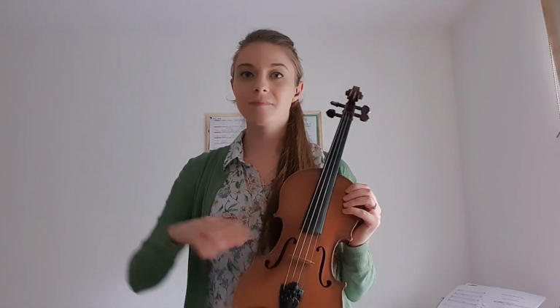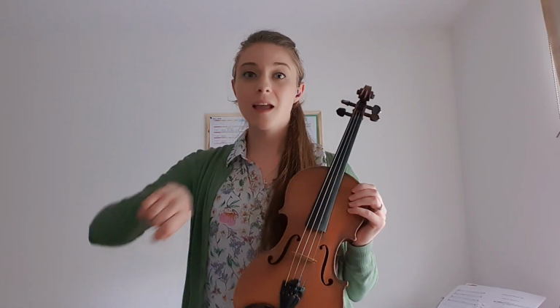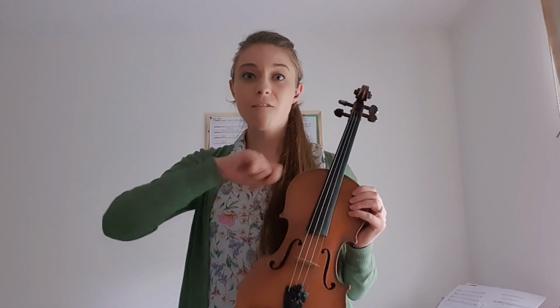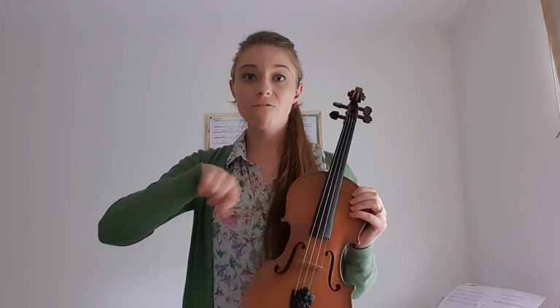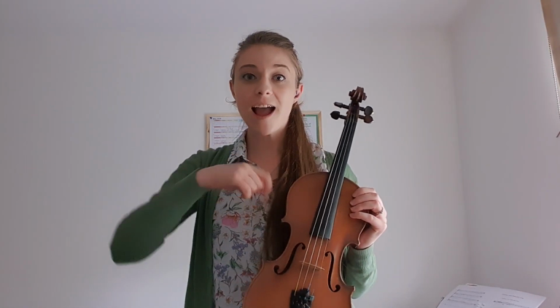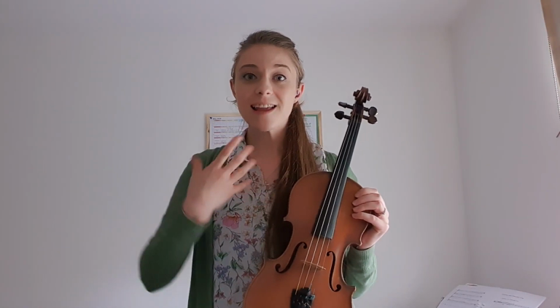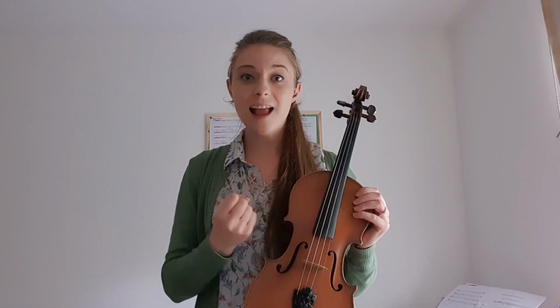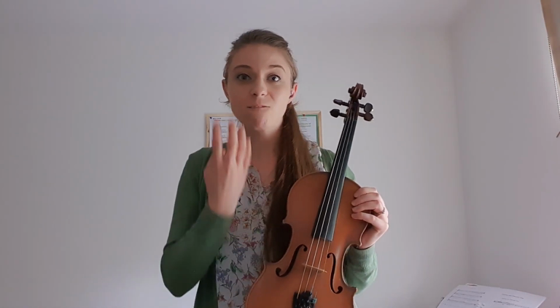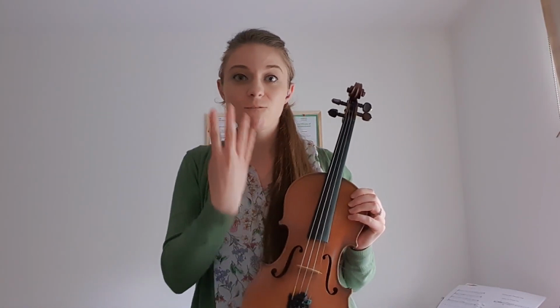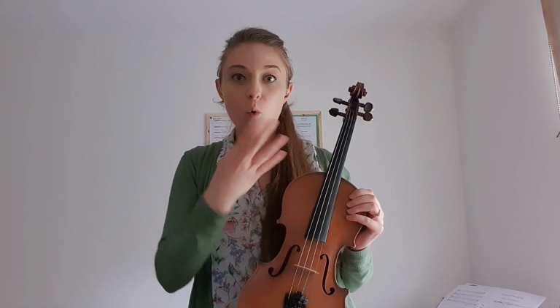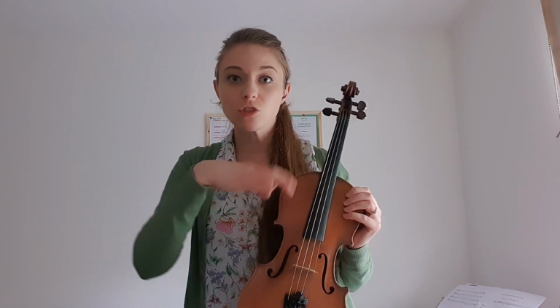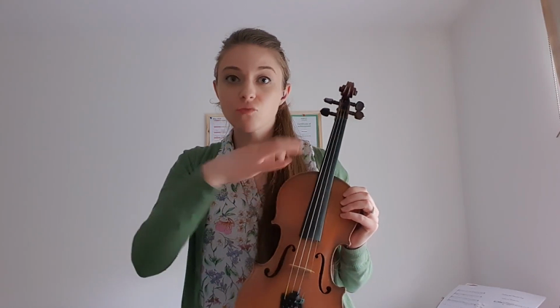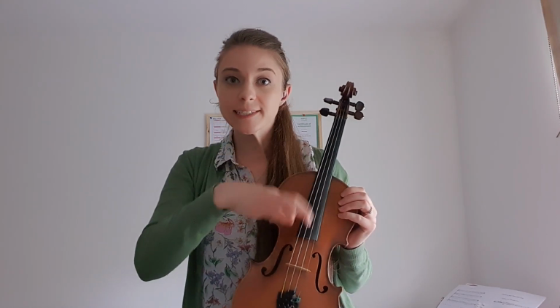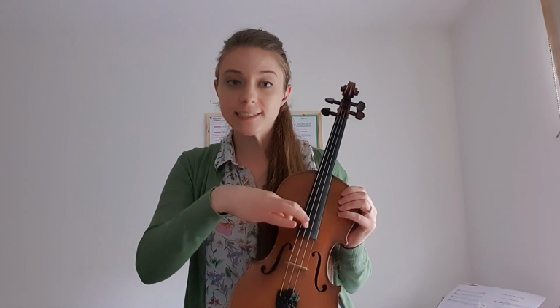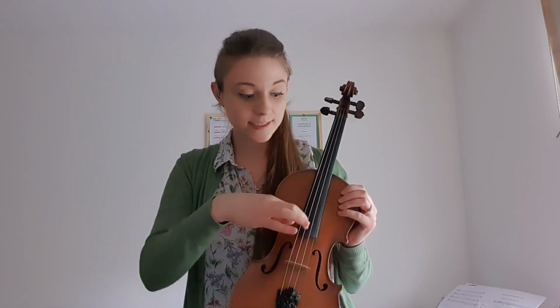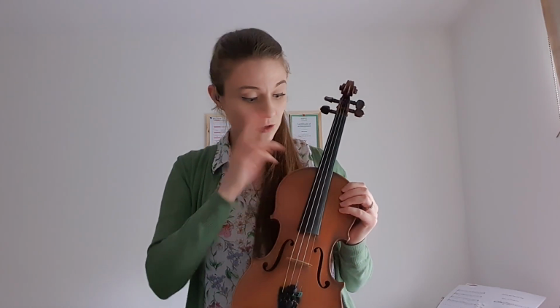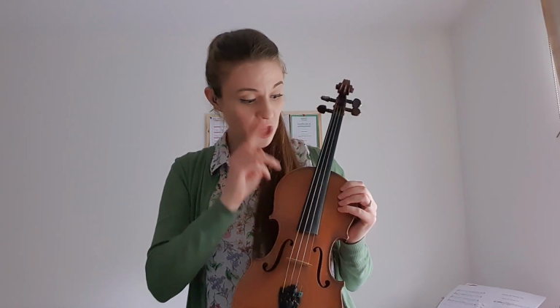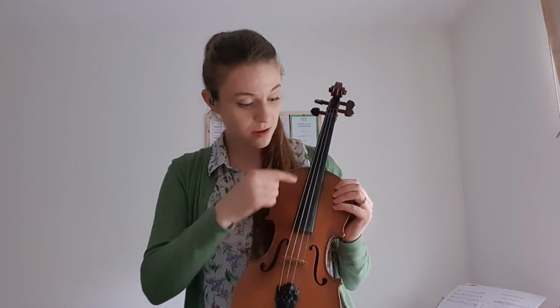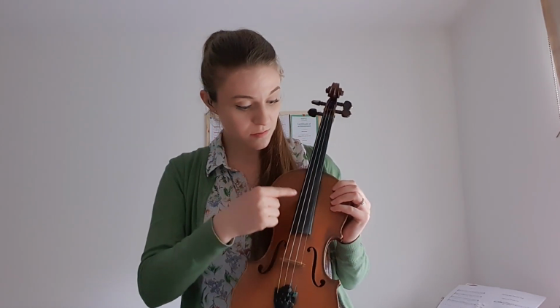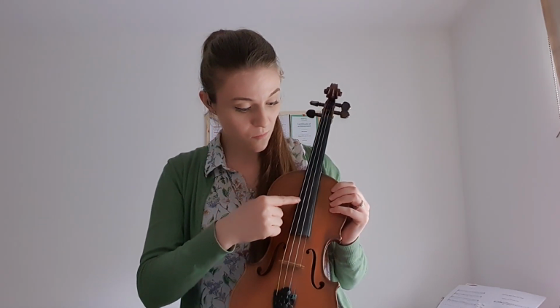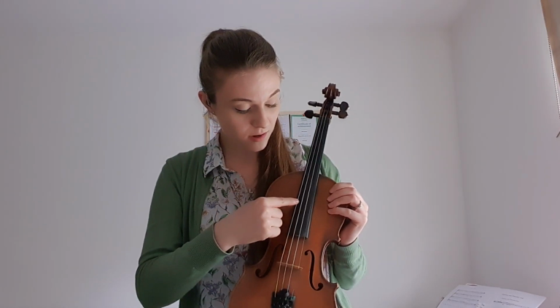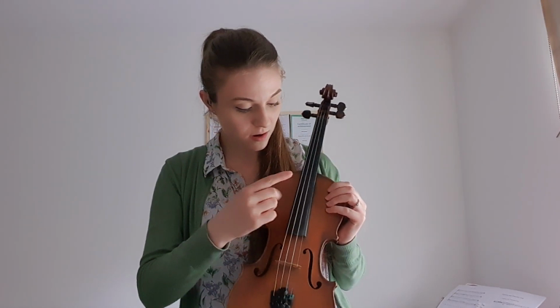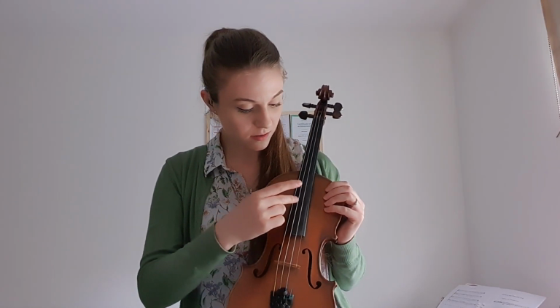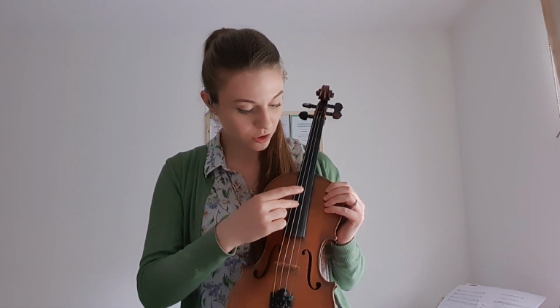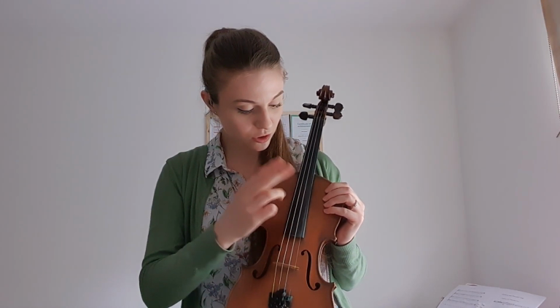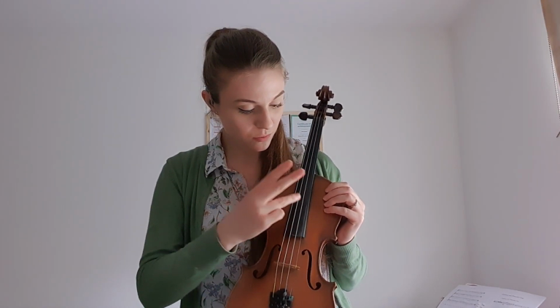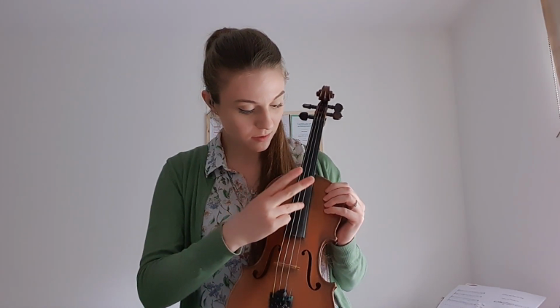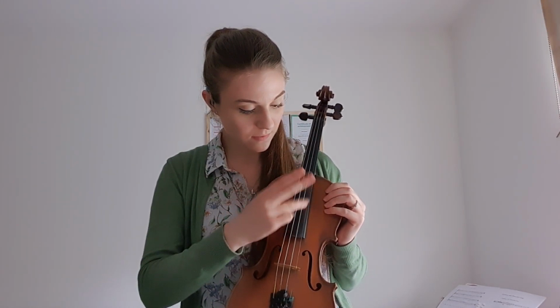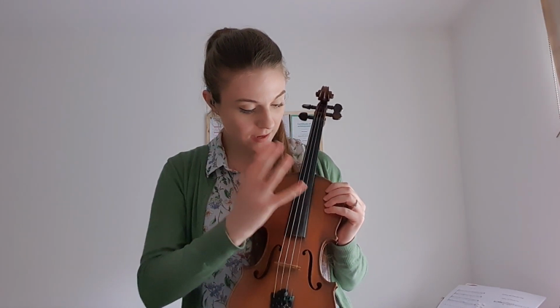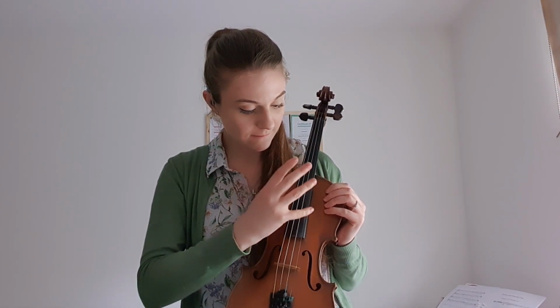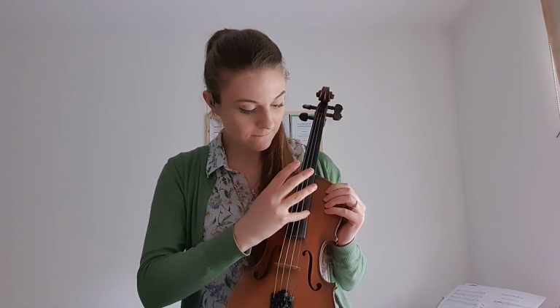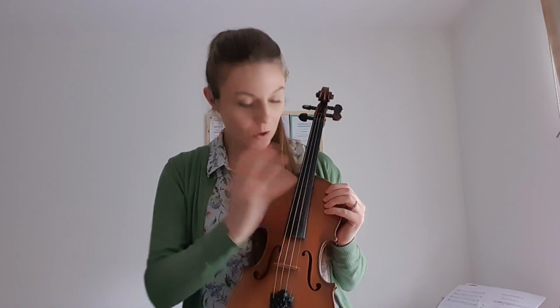A violin has four strings. Look. One, two, three, four.